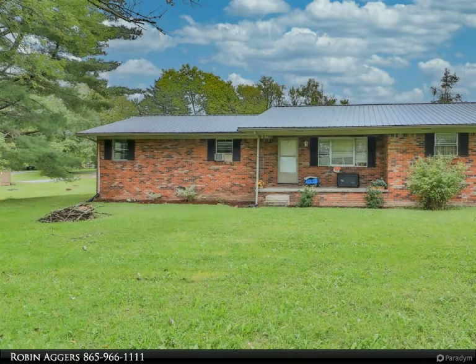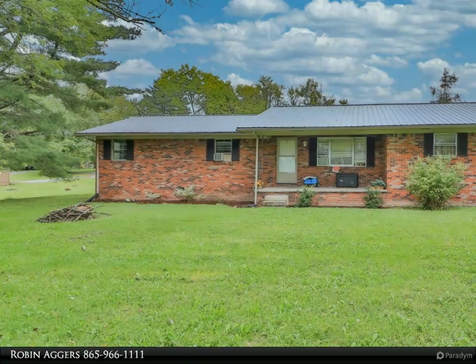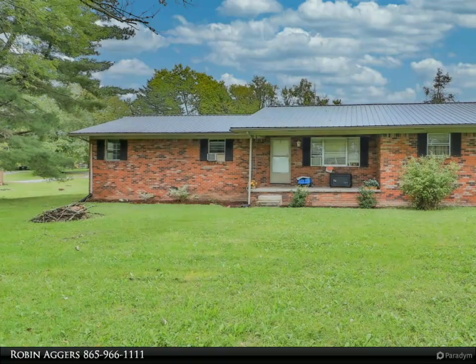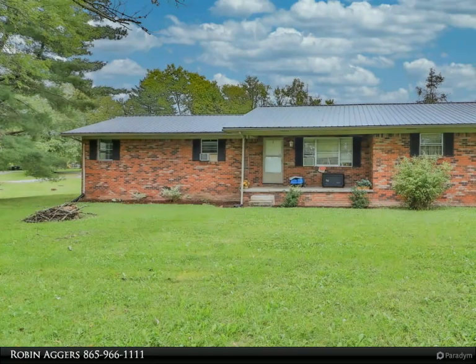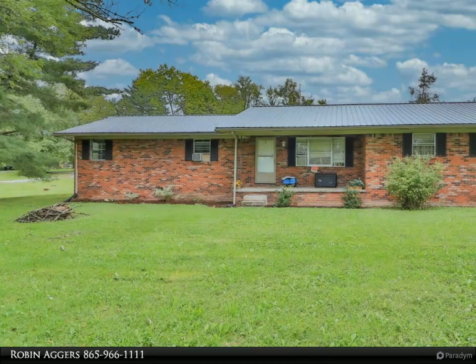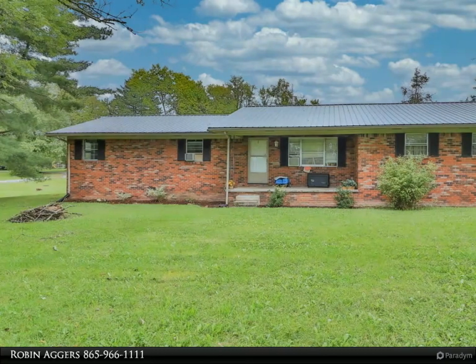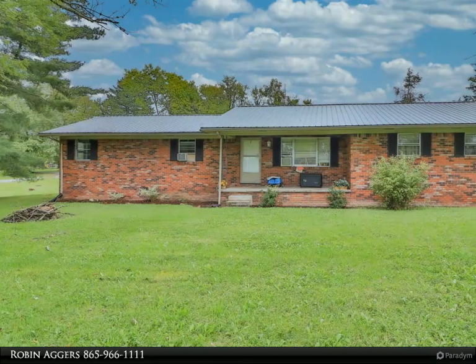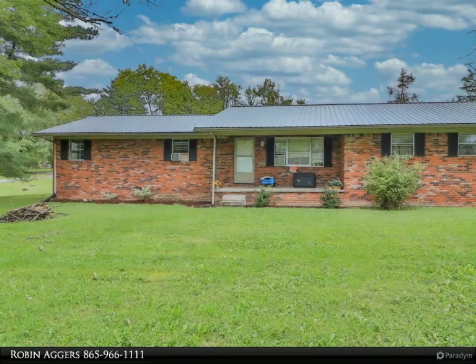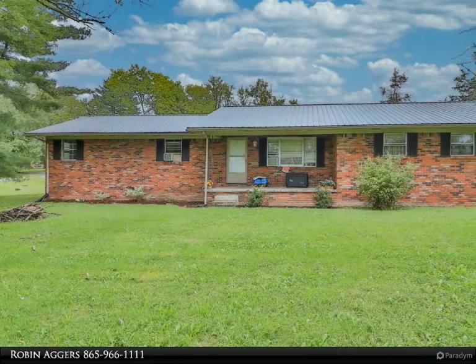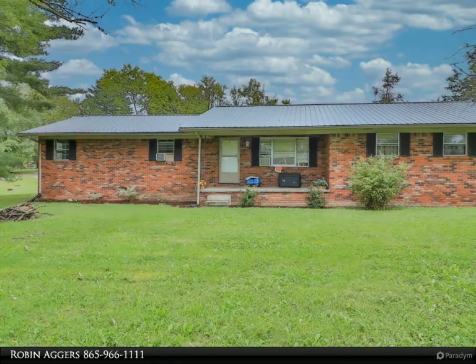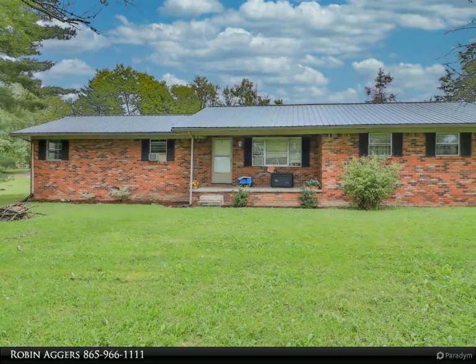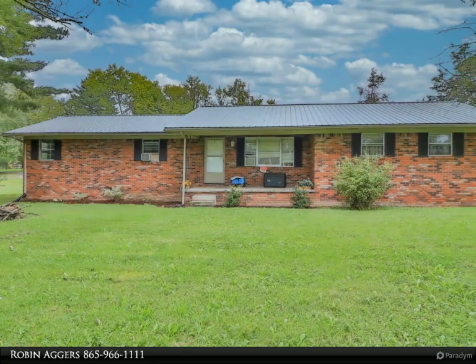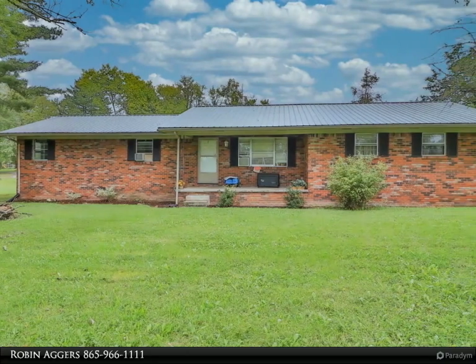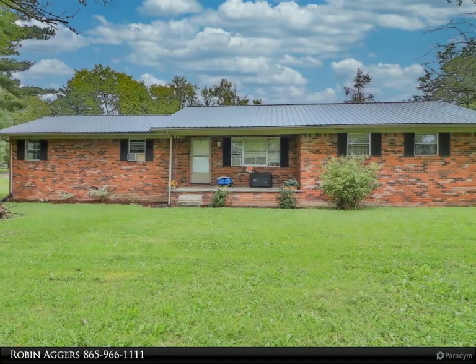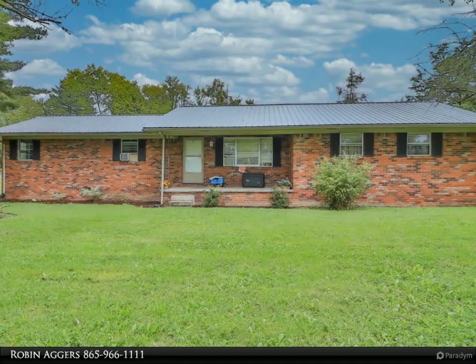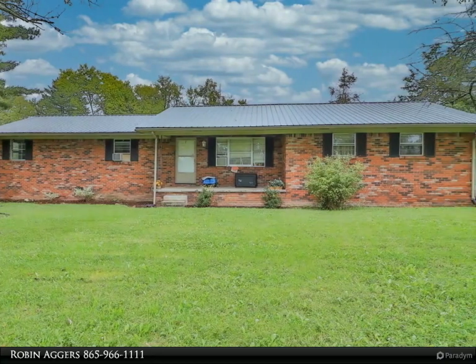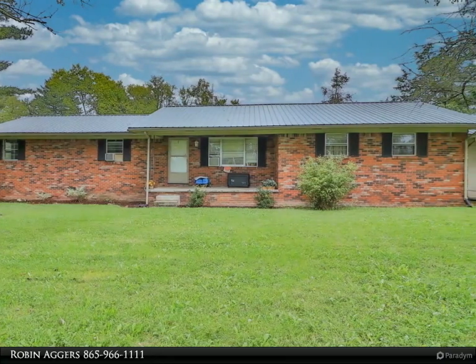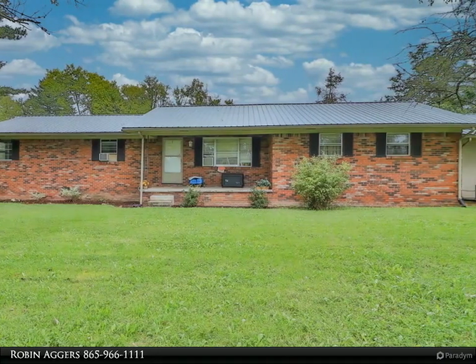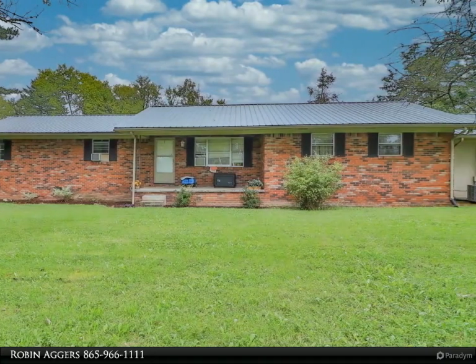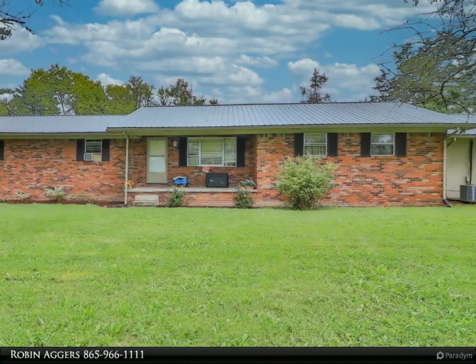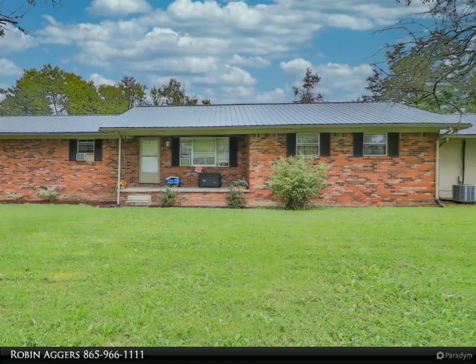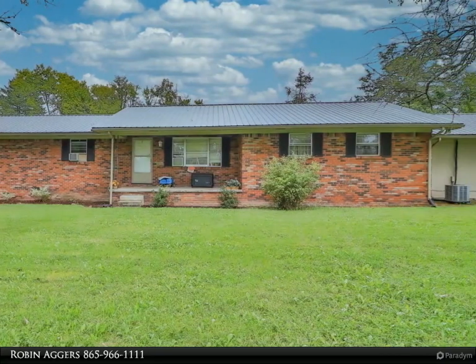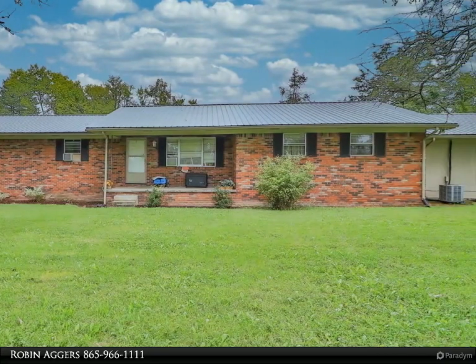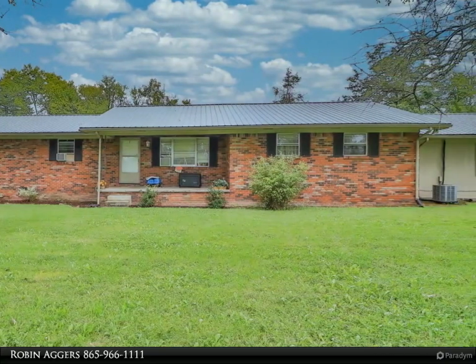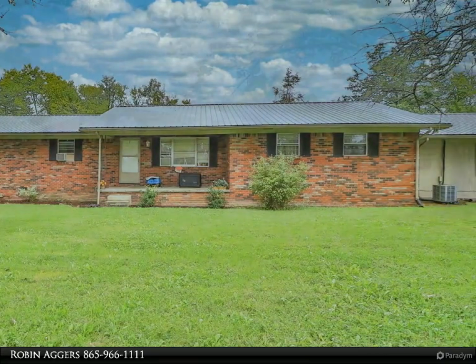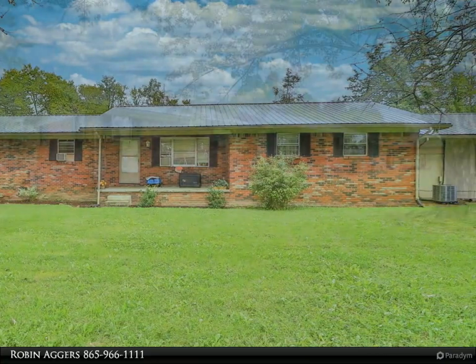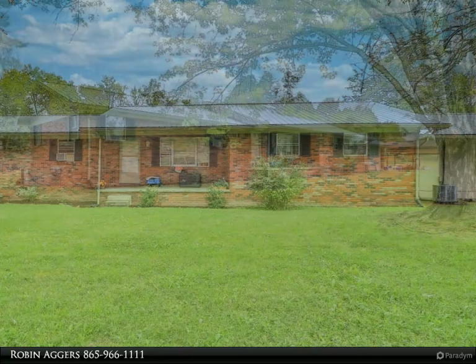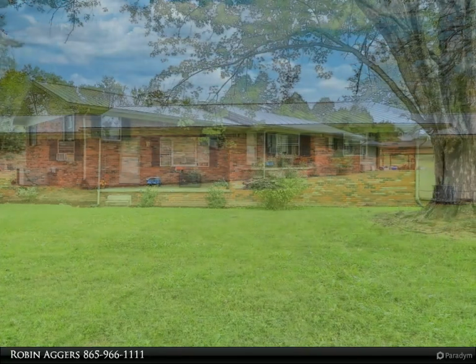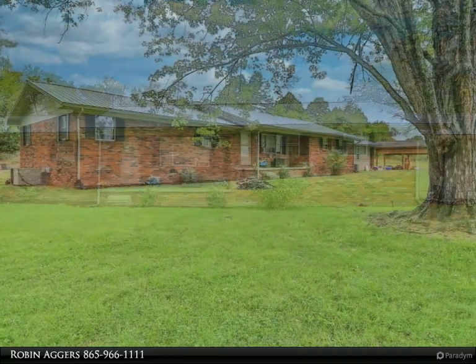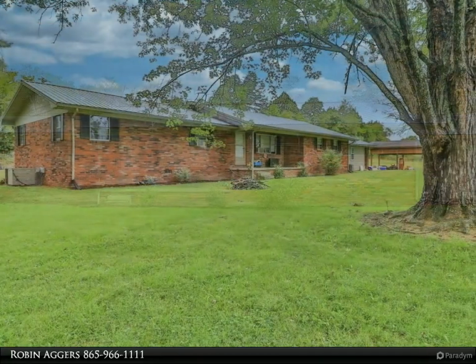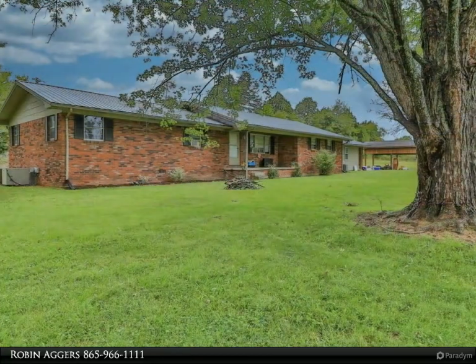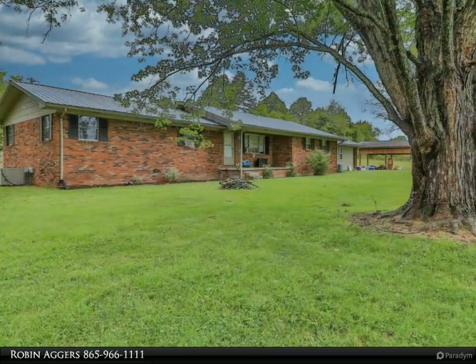This 5-bedroom, 3-bath, all-brick home sits on almost an acre of land with a breathtaking view of the rolling valley from the porch.